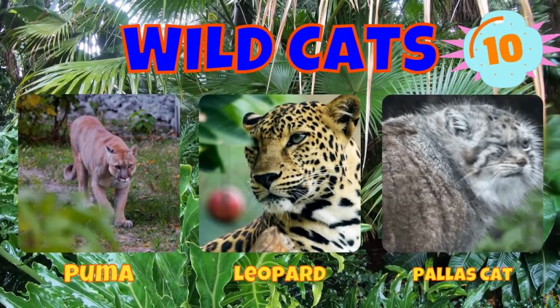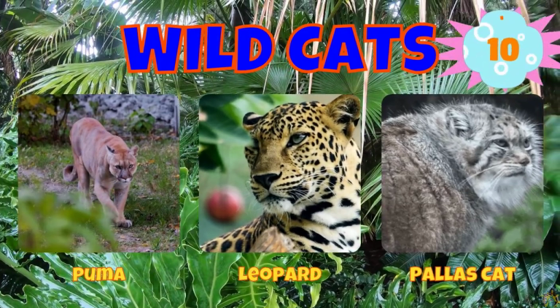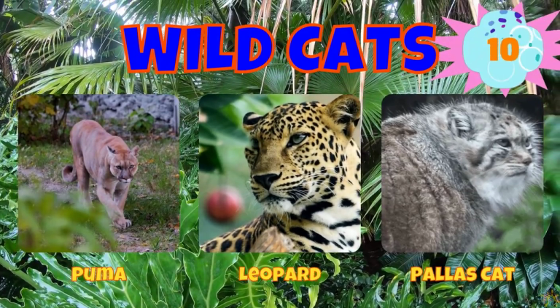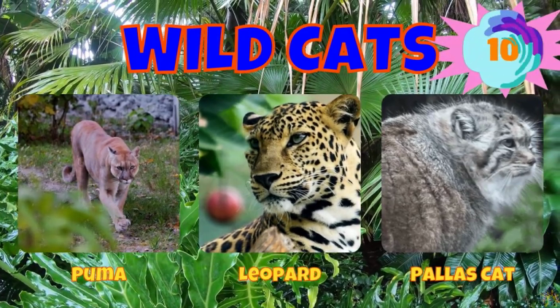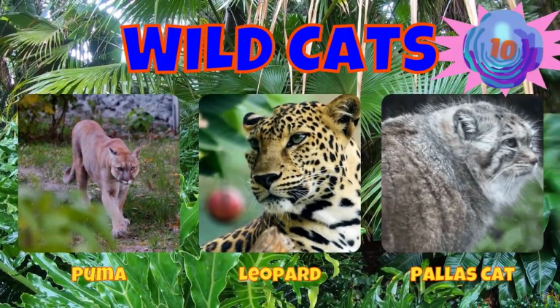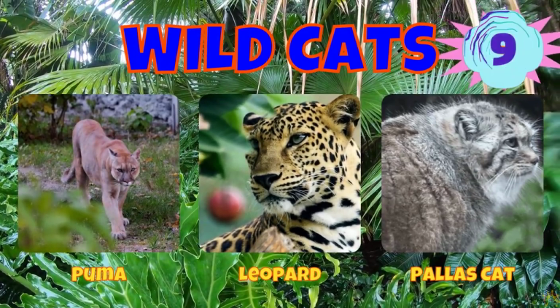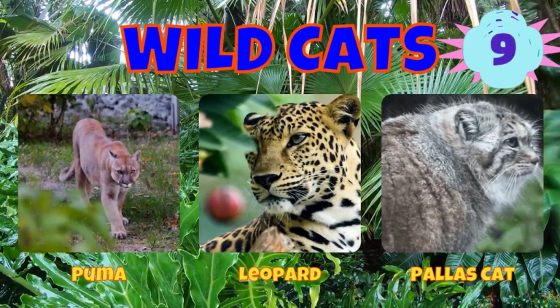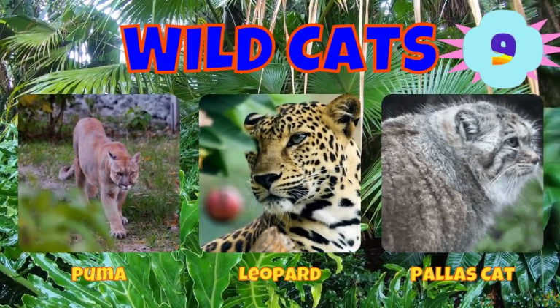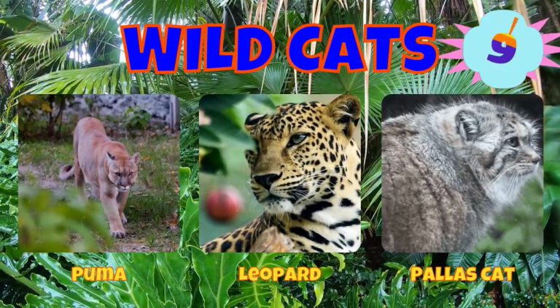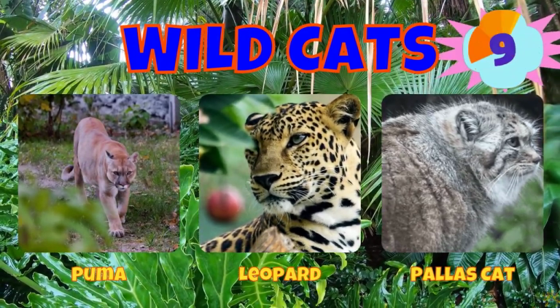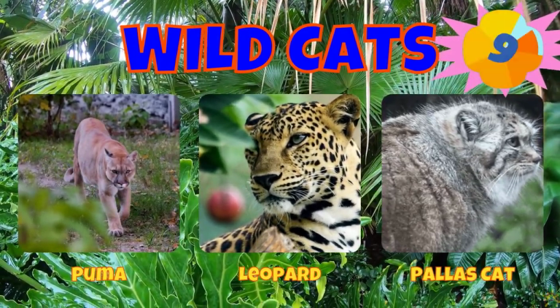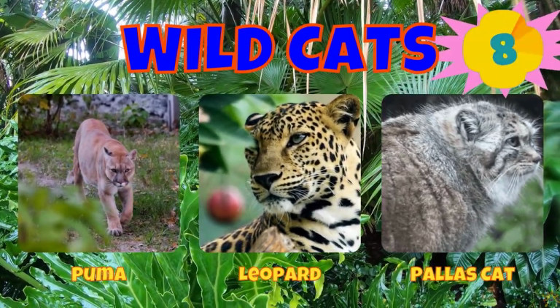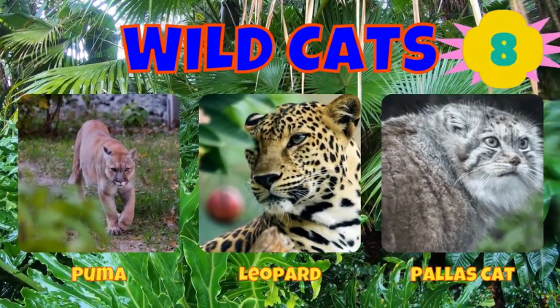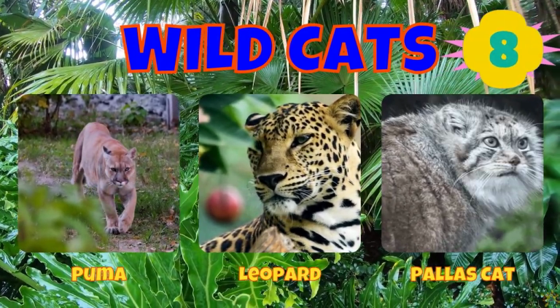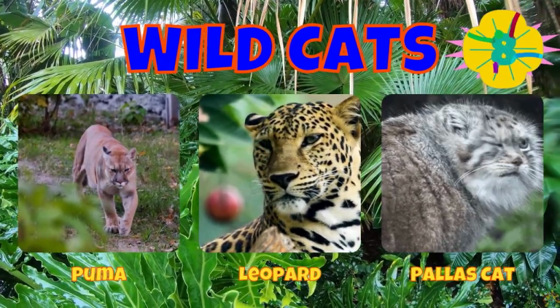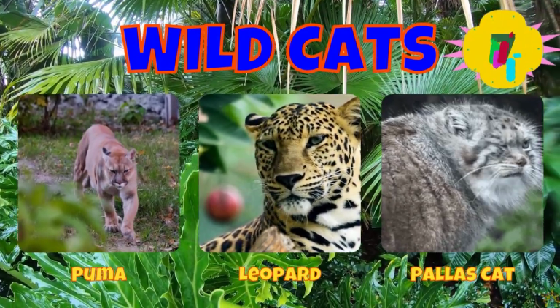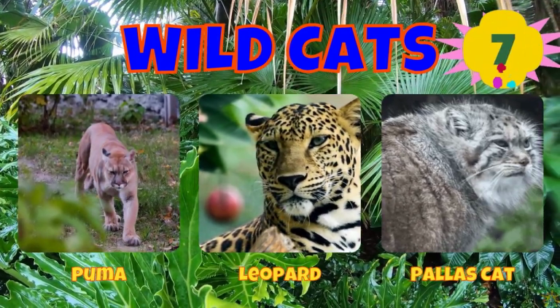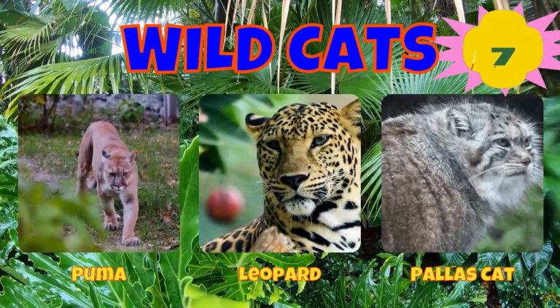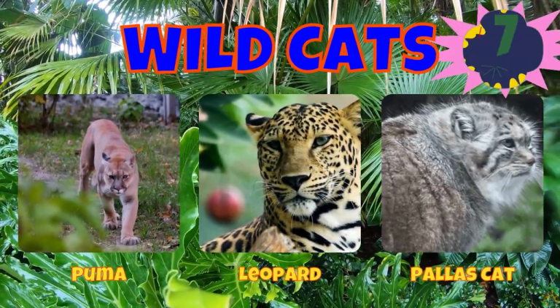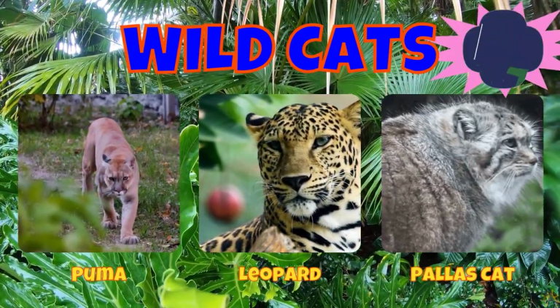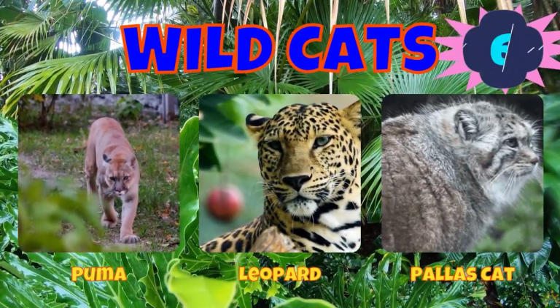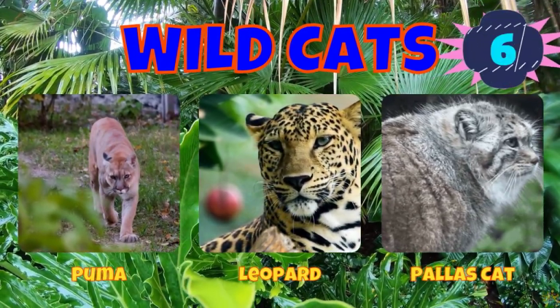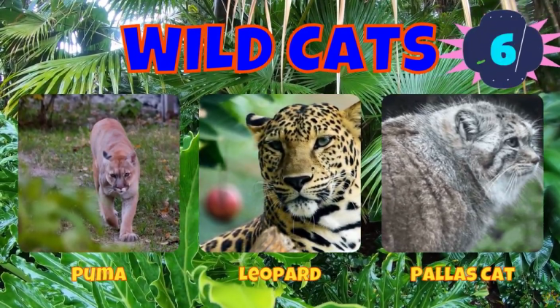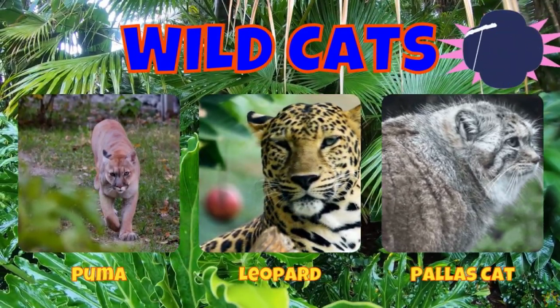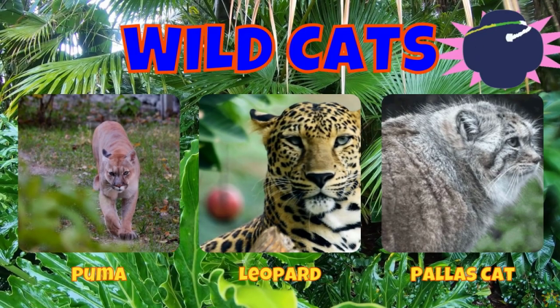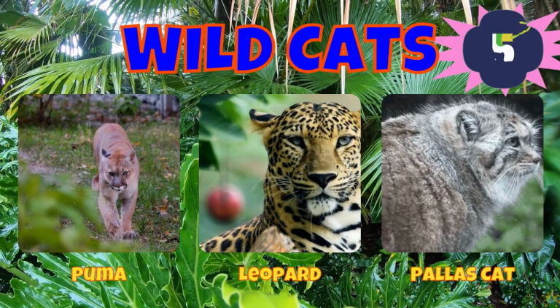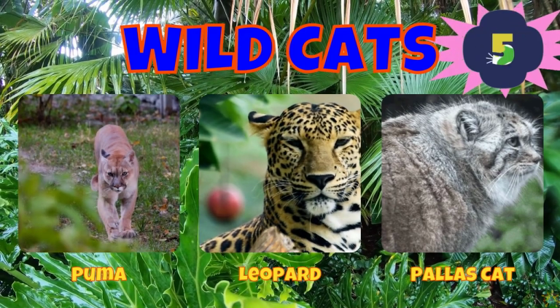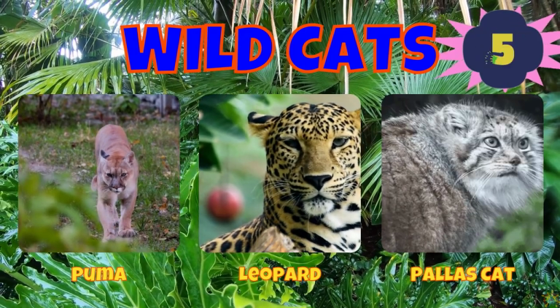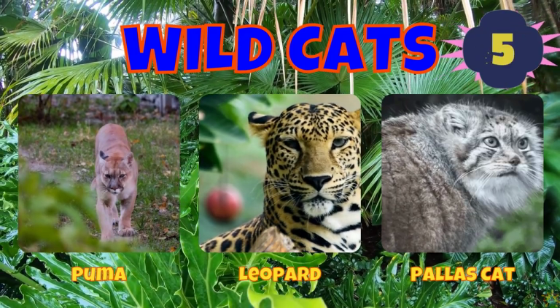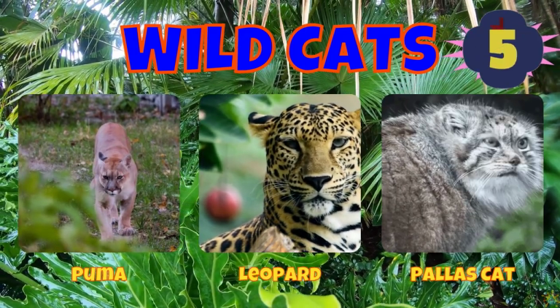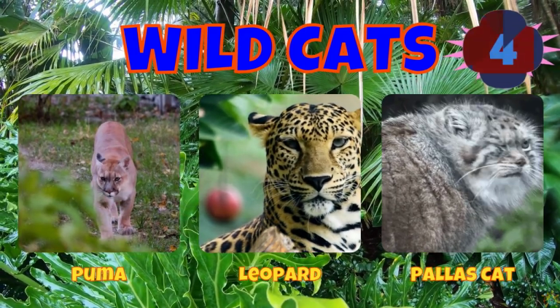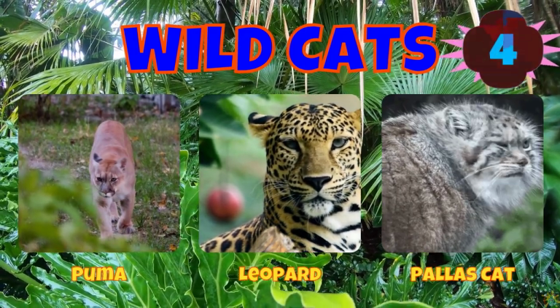Would you choose a puma, a leopard, or a palace cat?